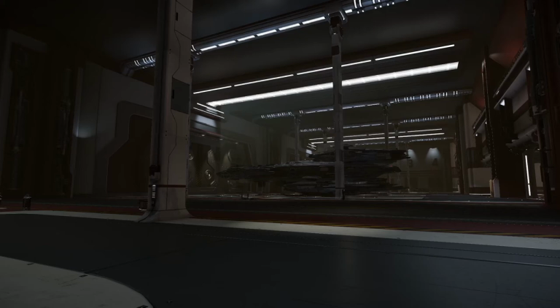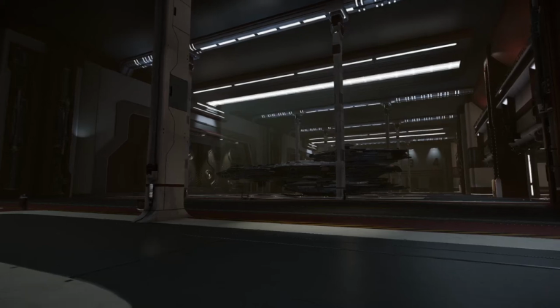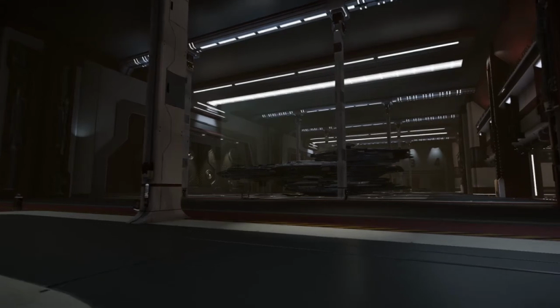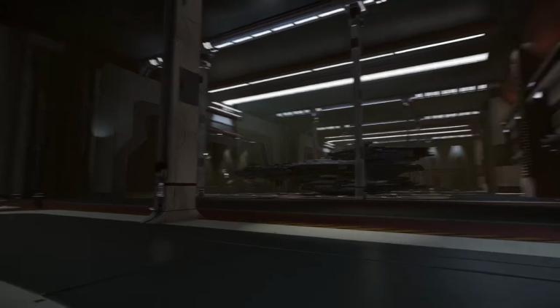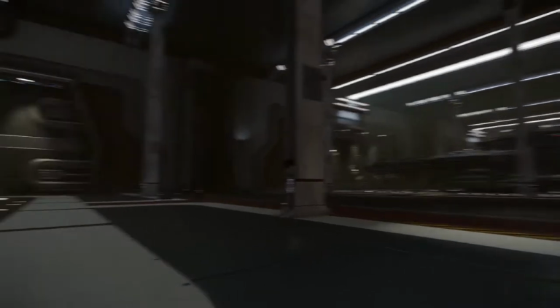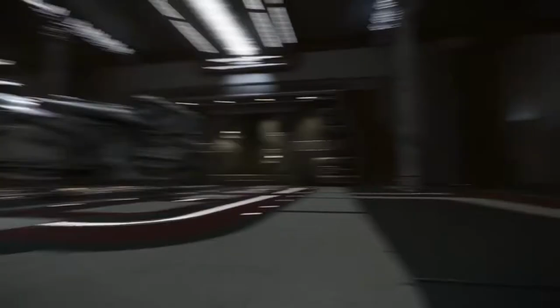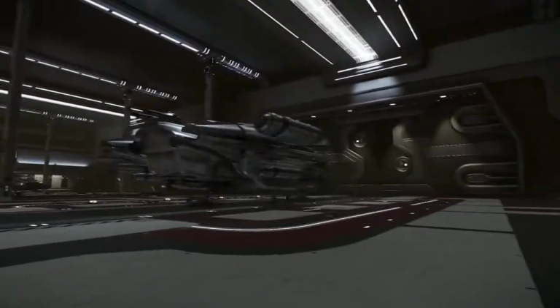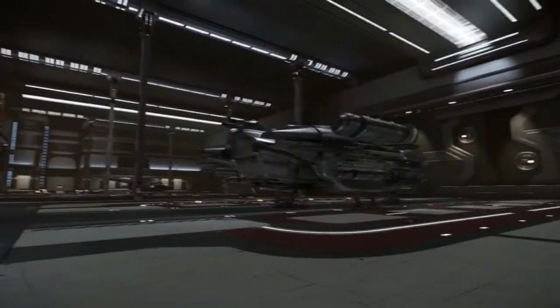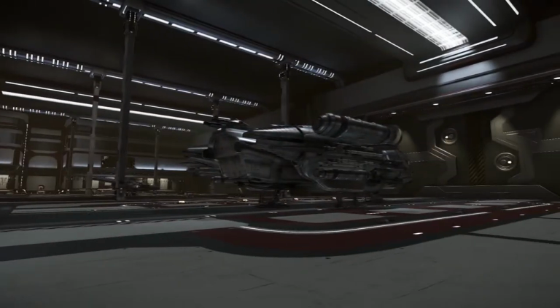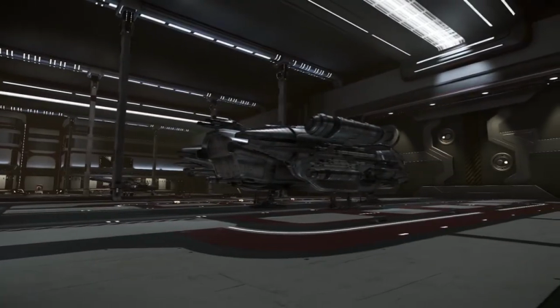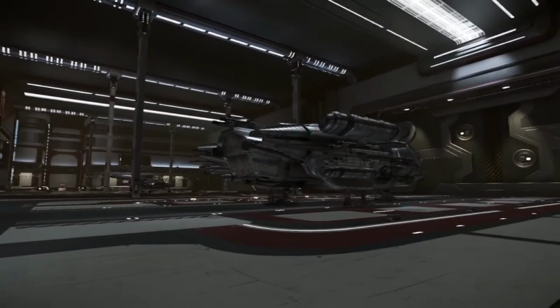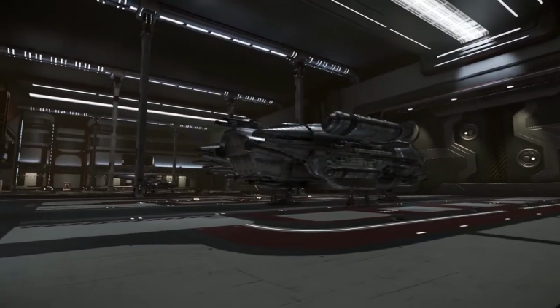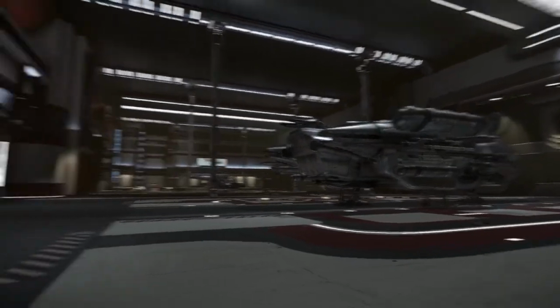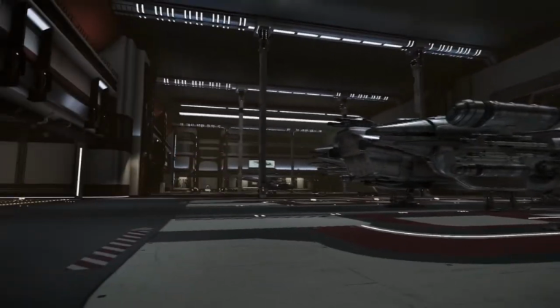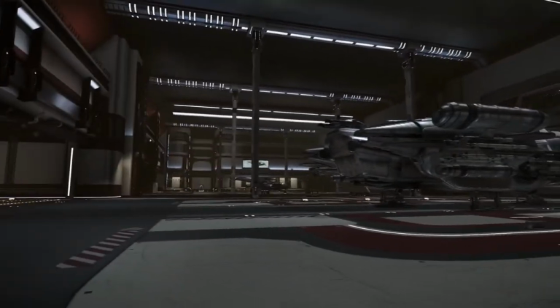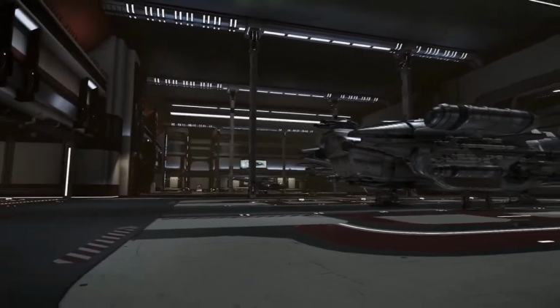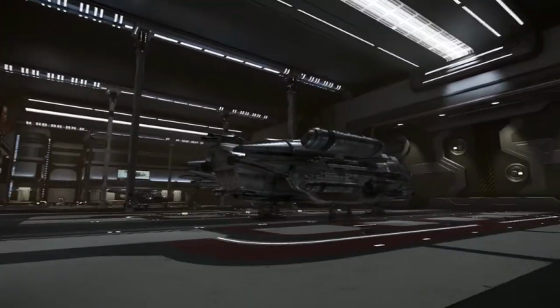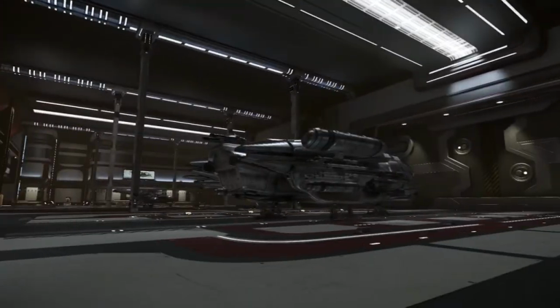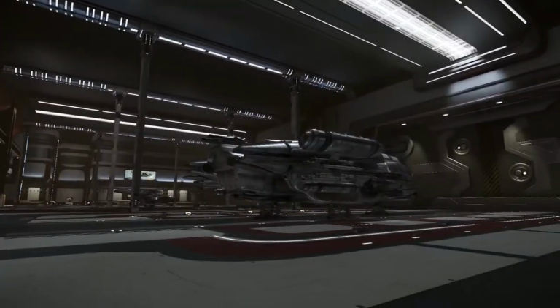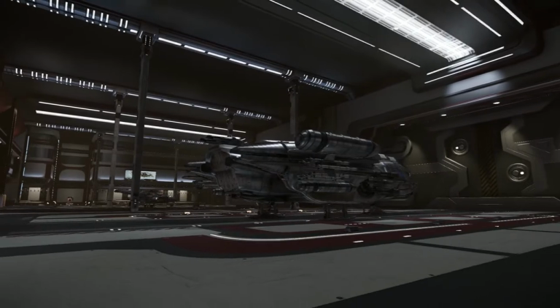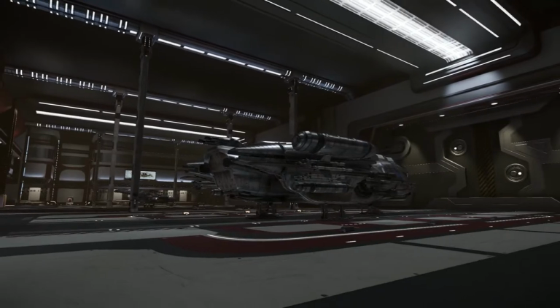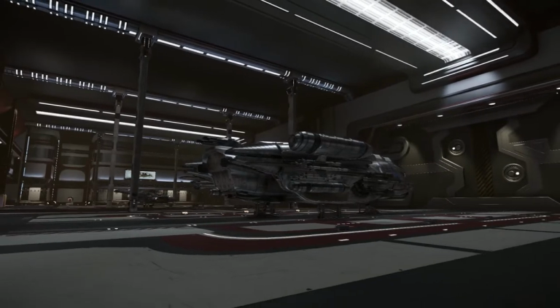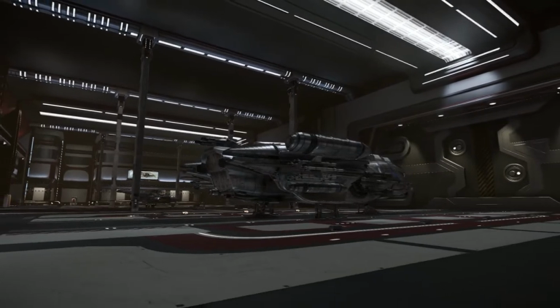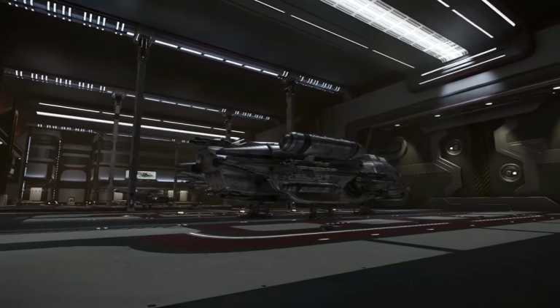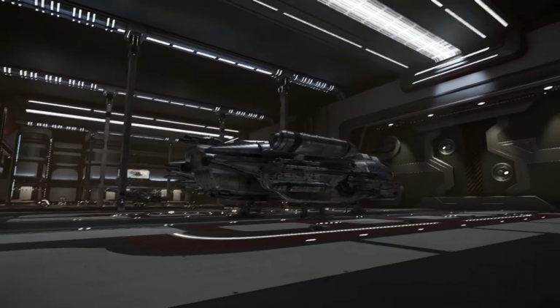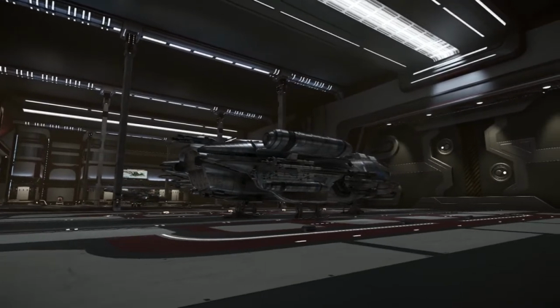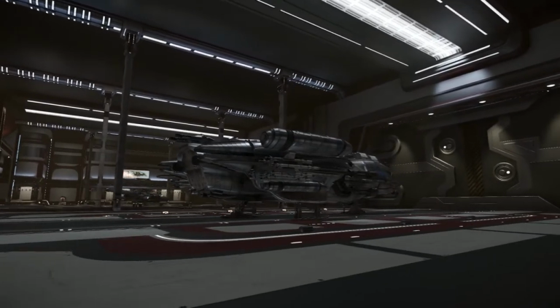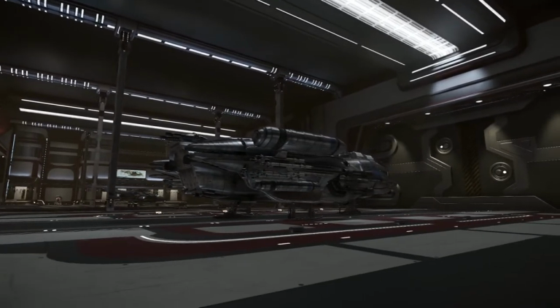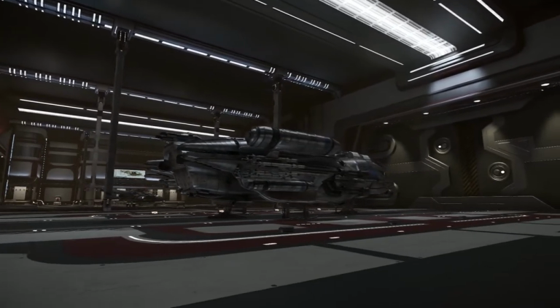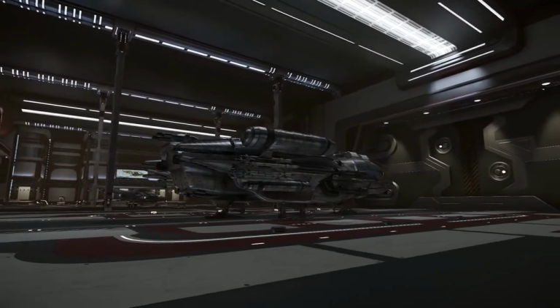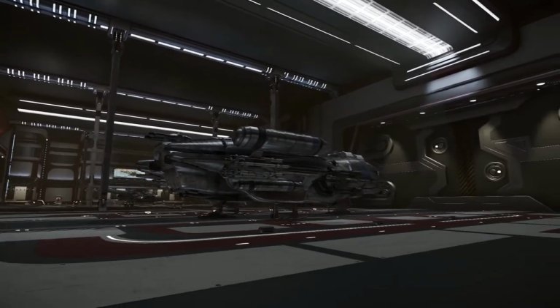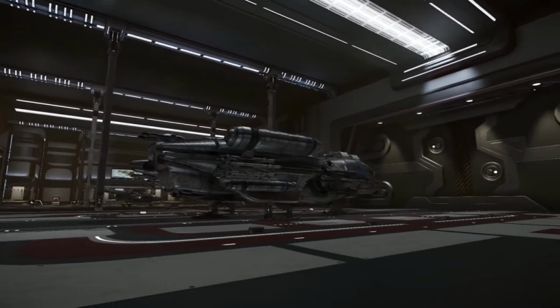Hey folks, Zachys here. Just wanted to go through the new ship I got and give you guys a quick tour, like I did with the previous ones.